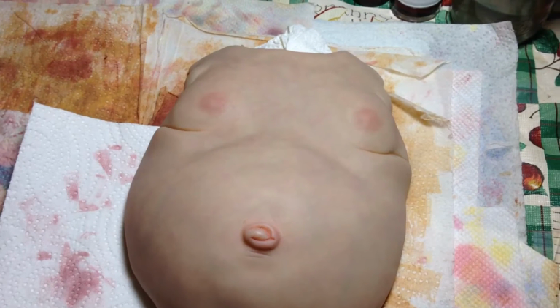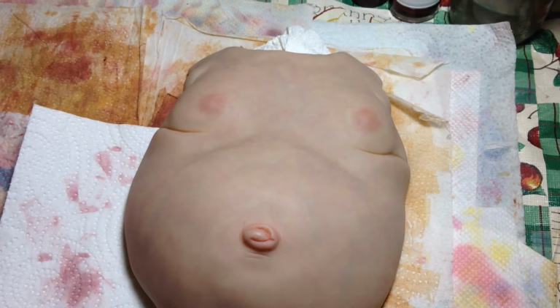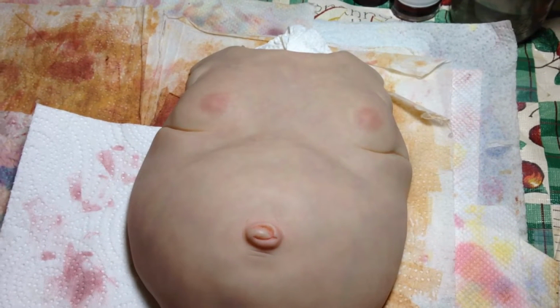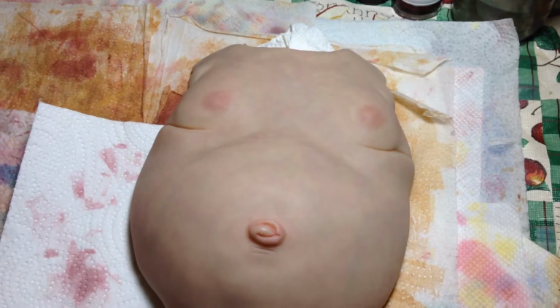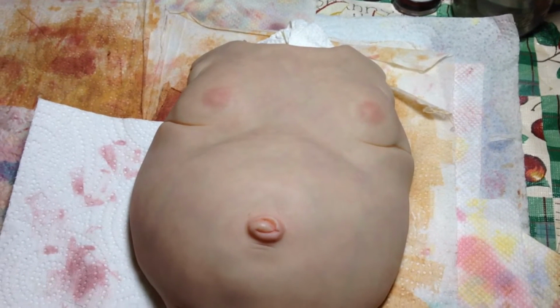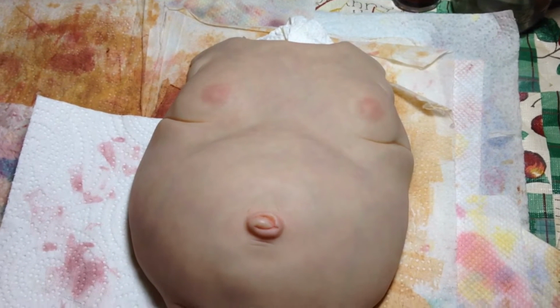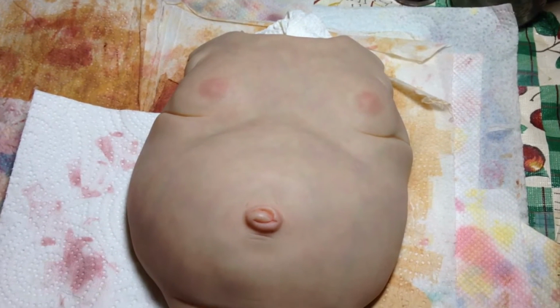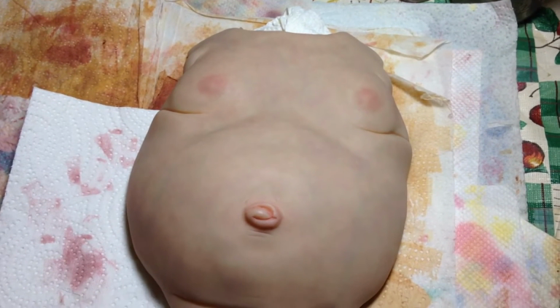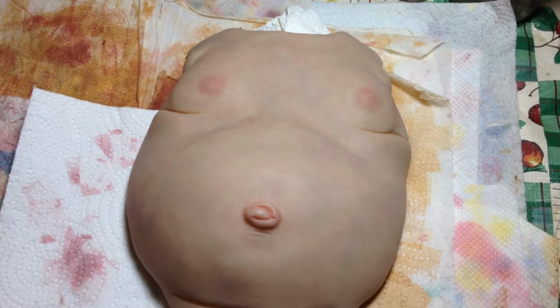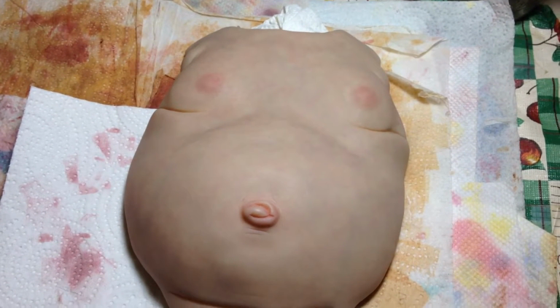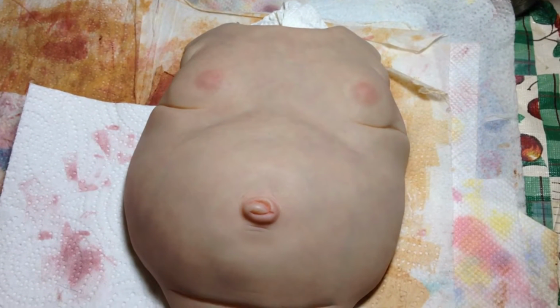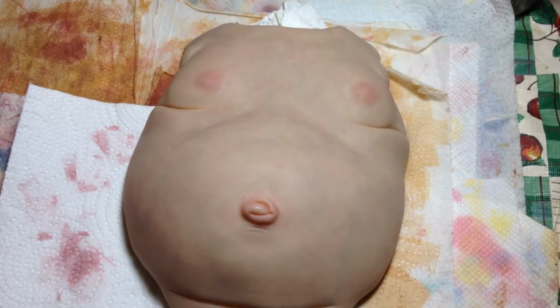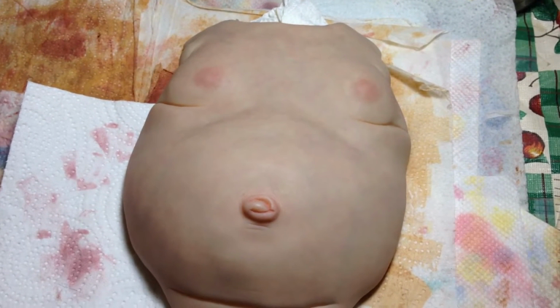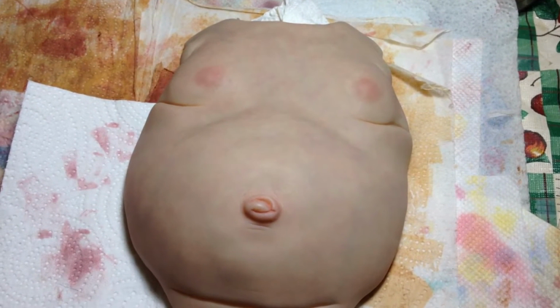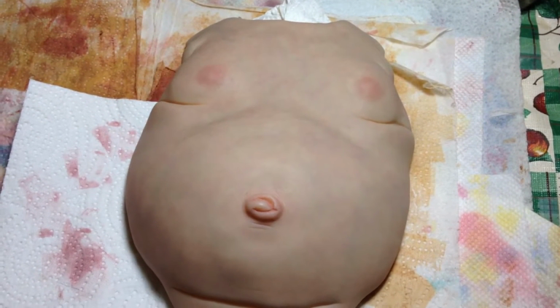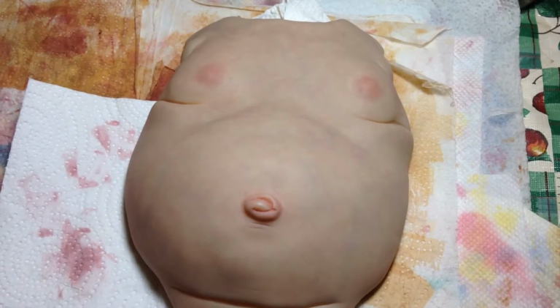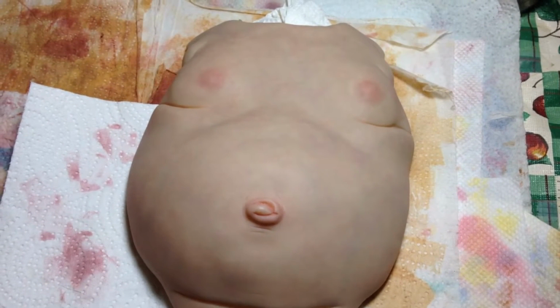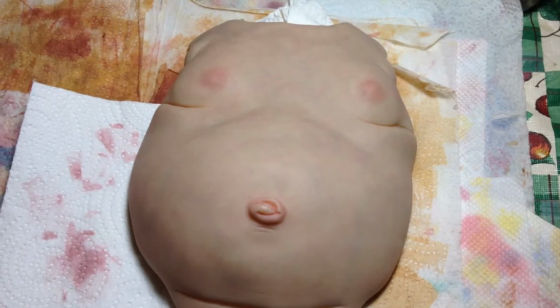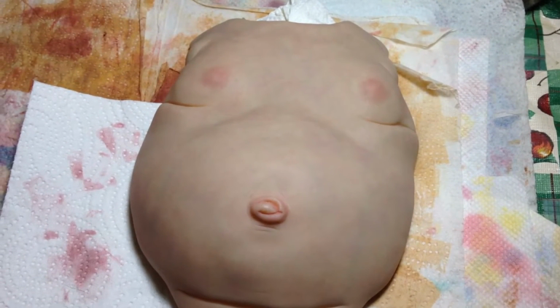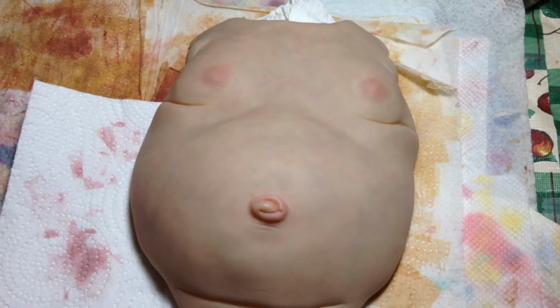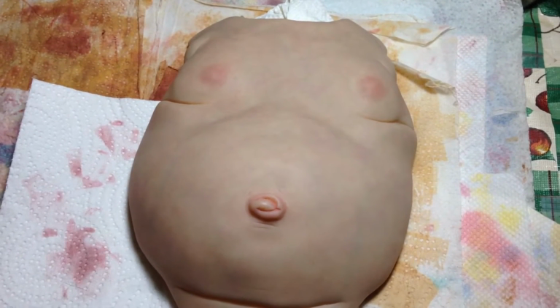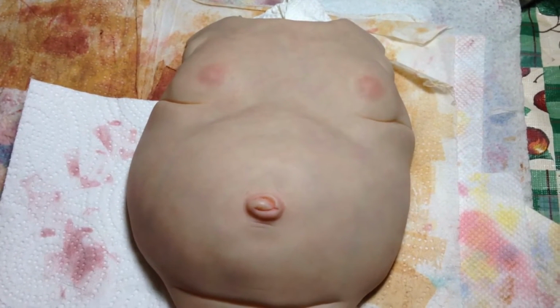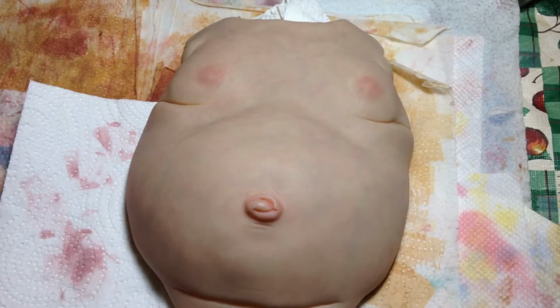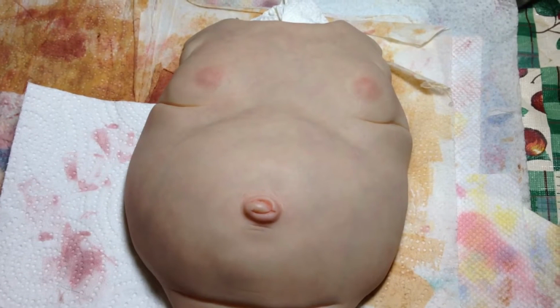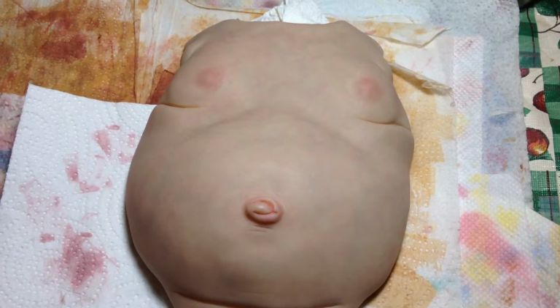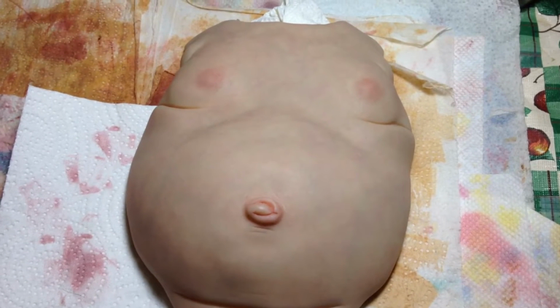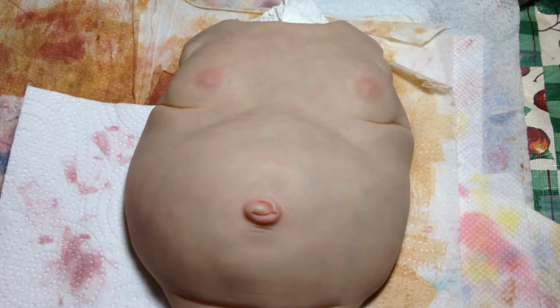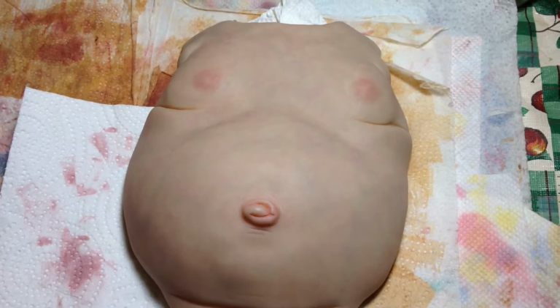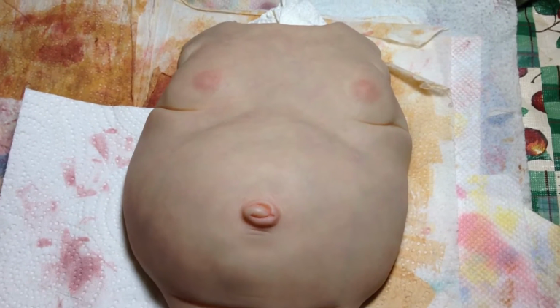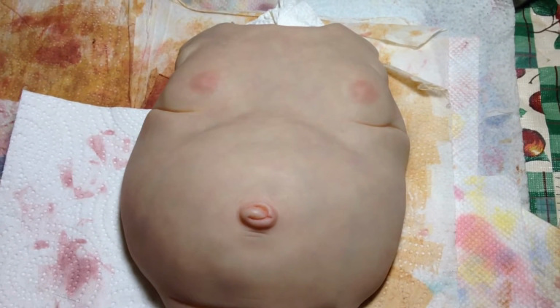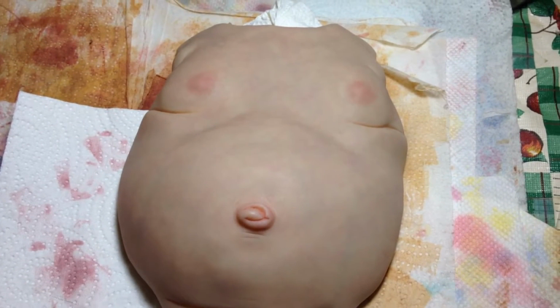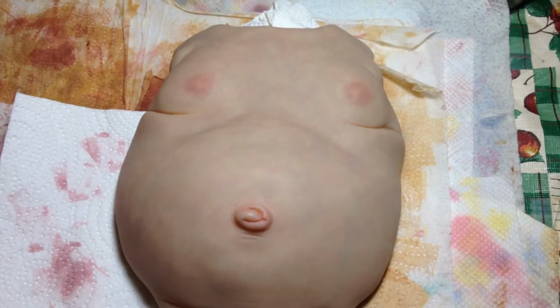Hi everyone! I thought I would do a work in progress video on my Elise kit.